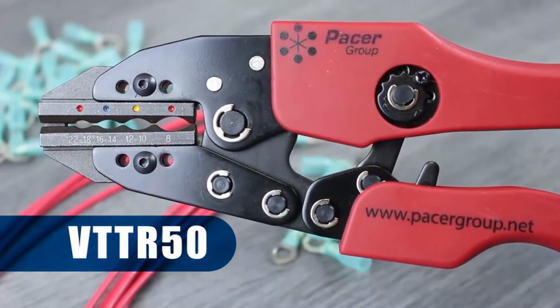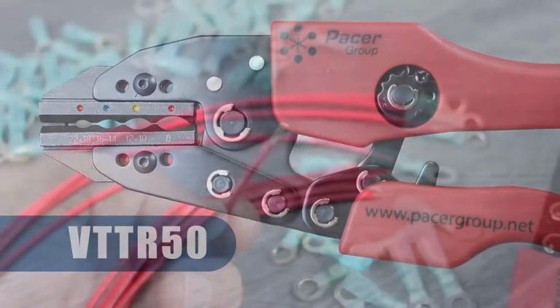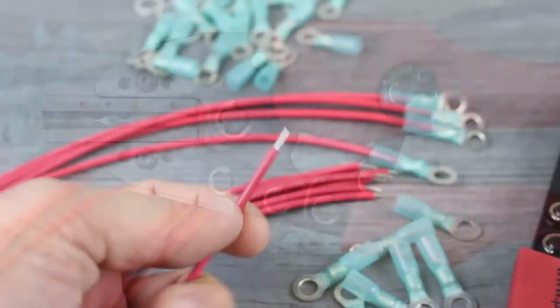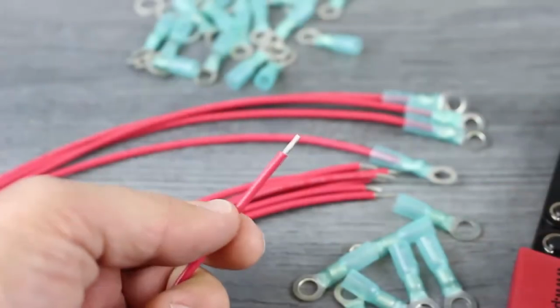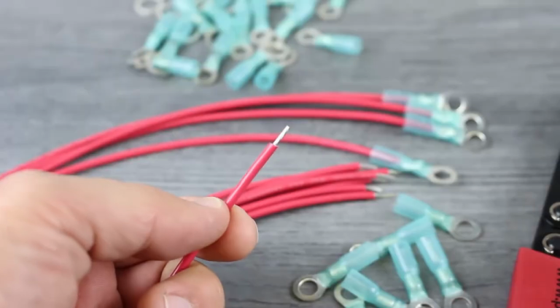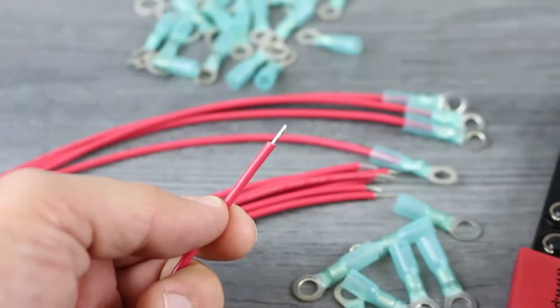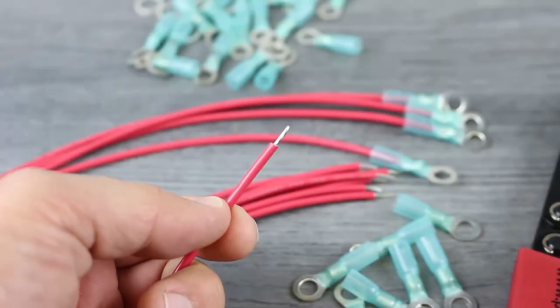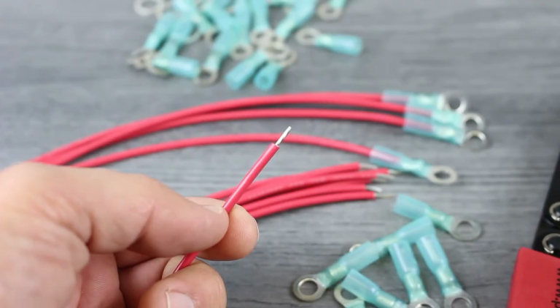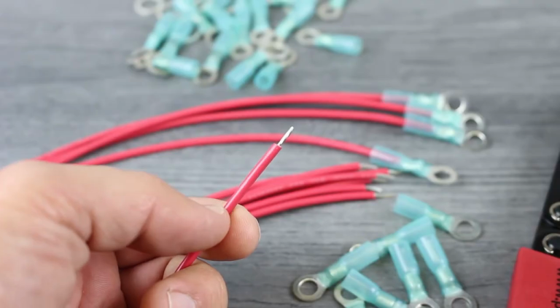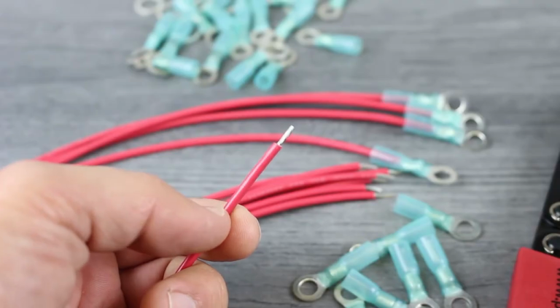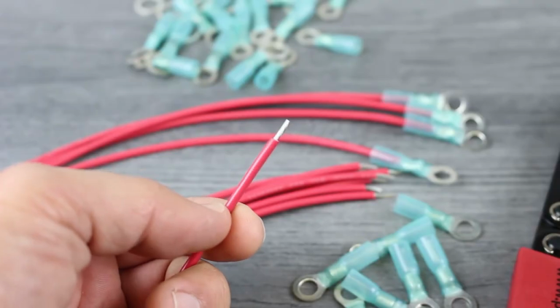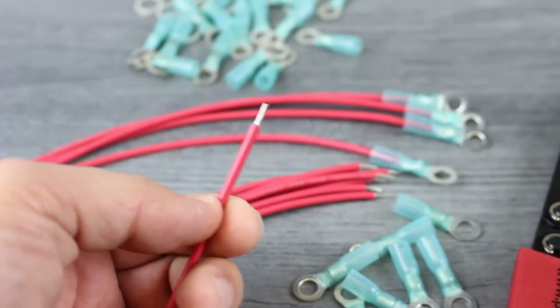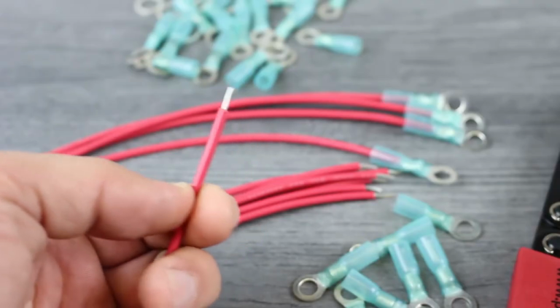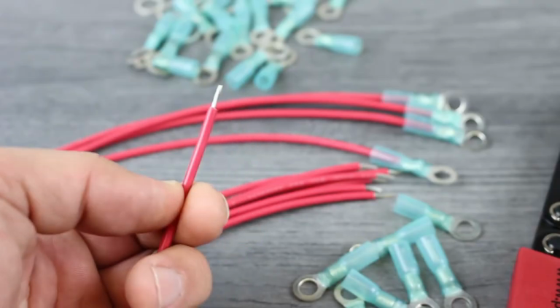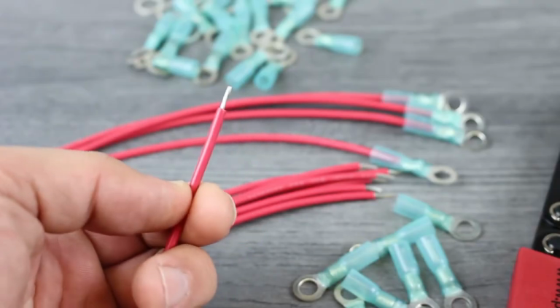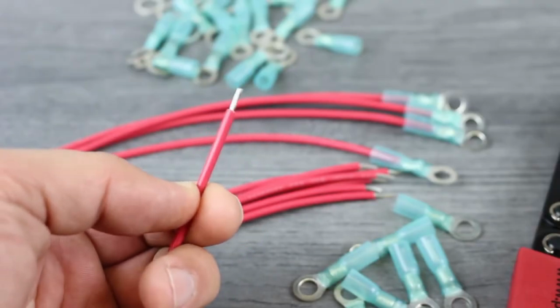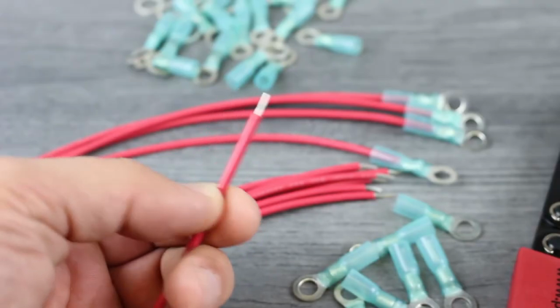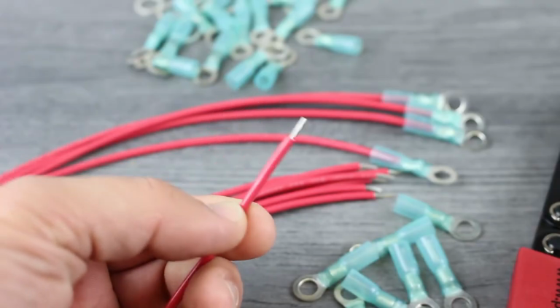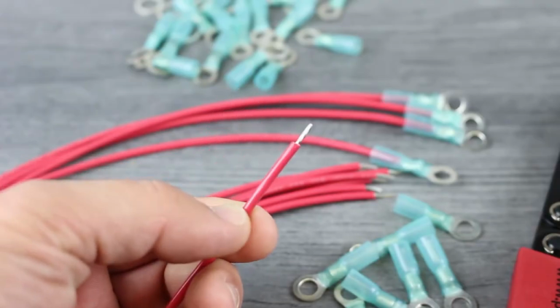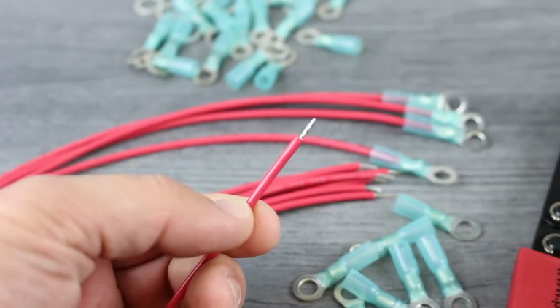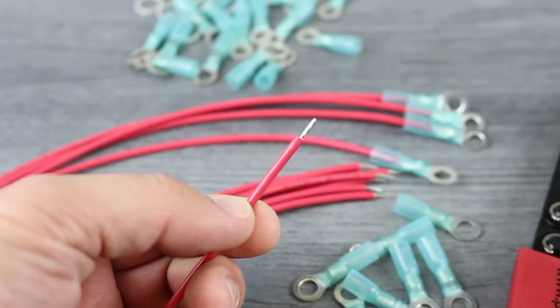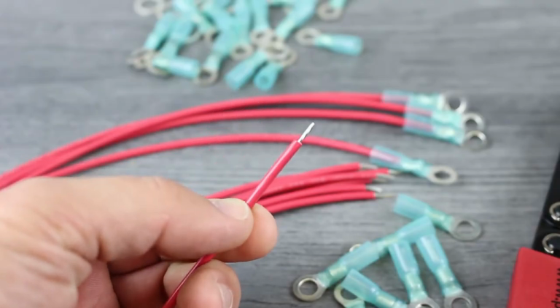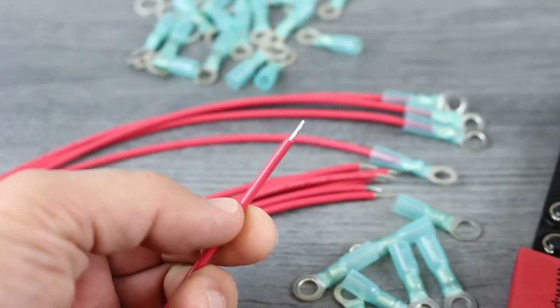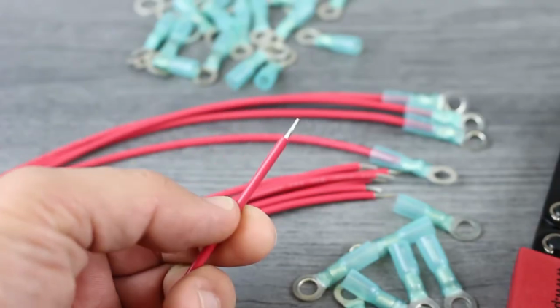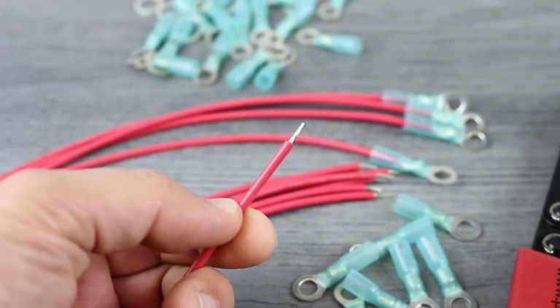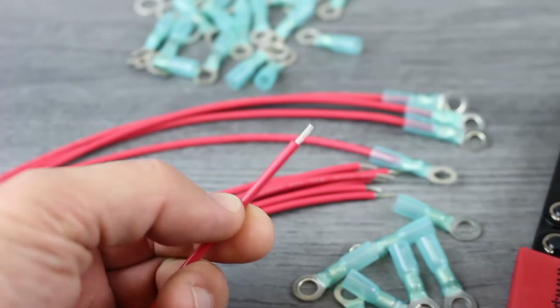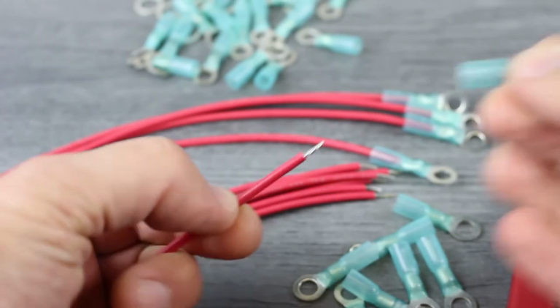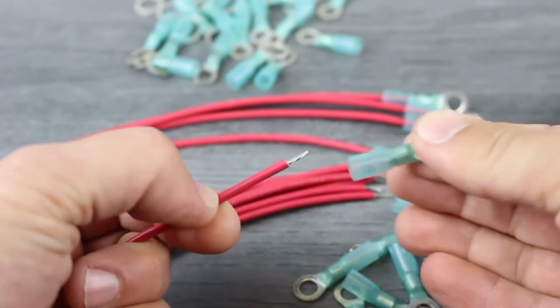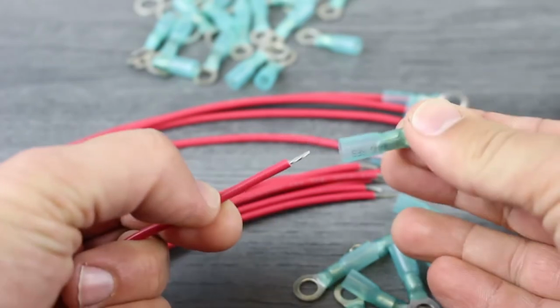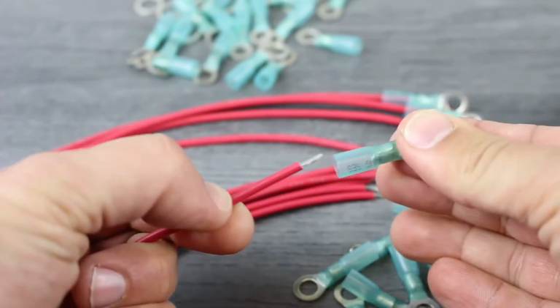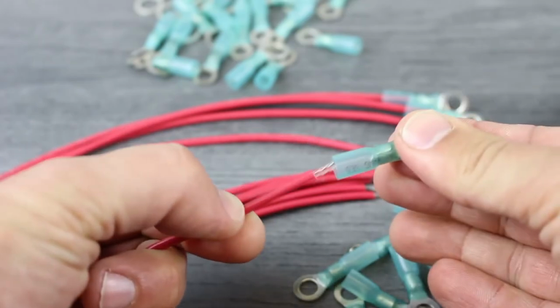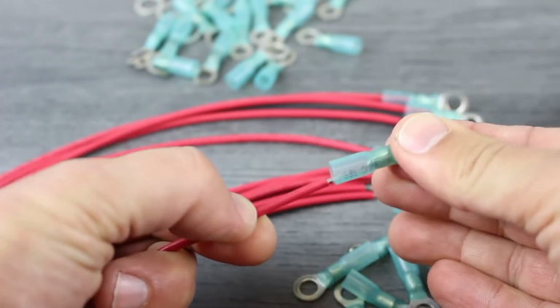Once your wires are properly stripped and prepared, simply slide the wire into the terminal body, making sure that the insulation butts up to the barrel of the ring terminal.